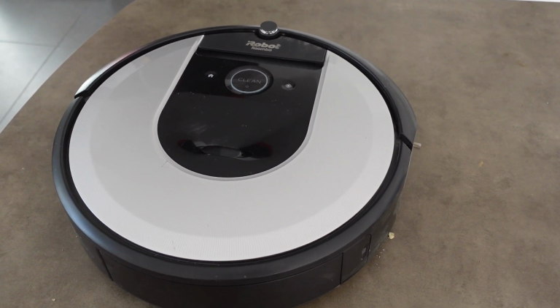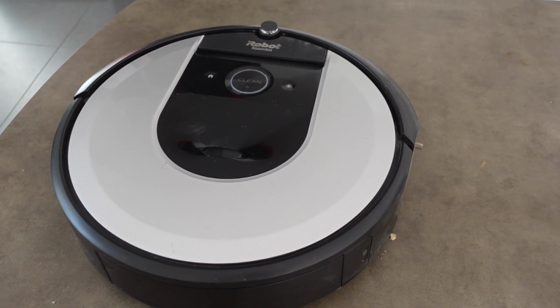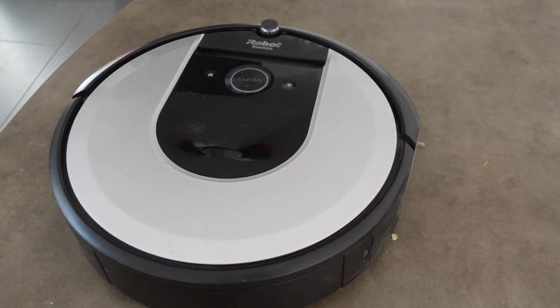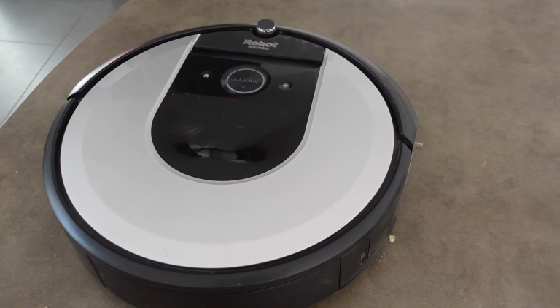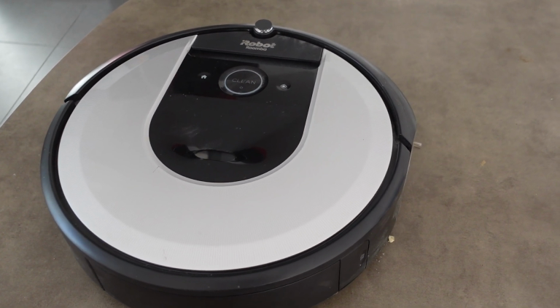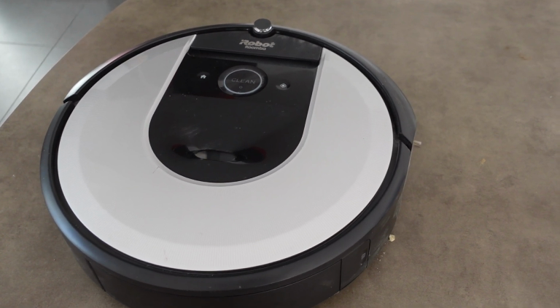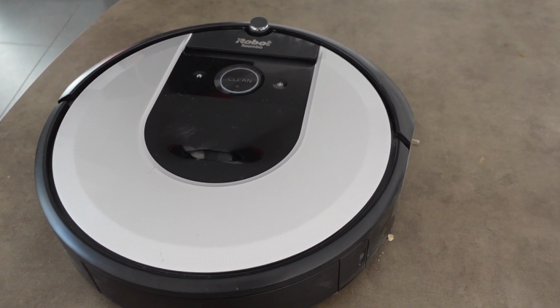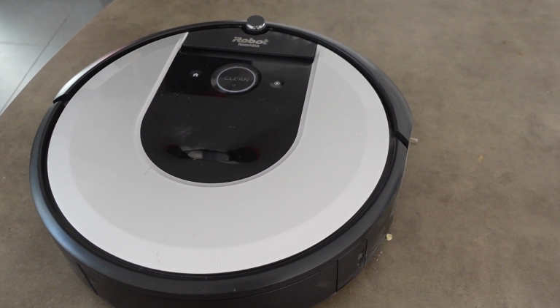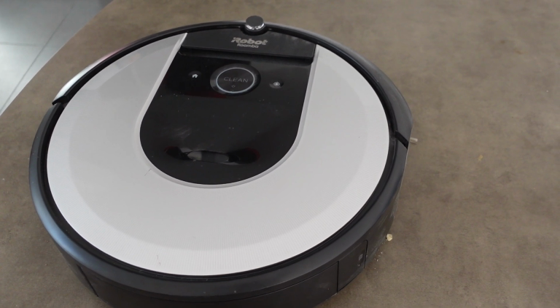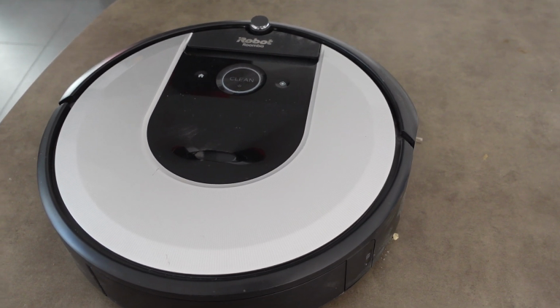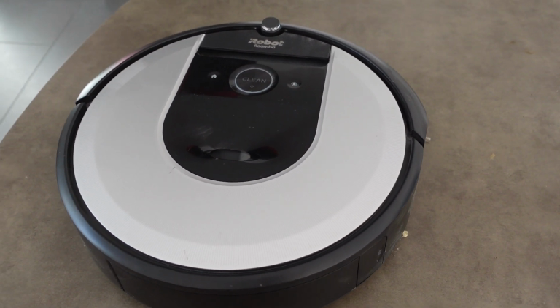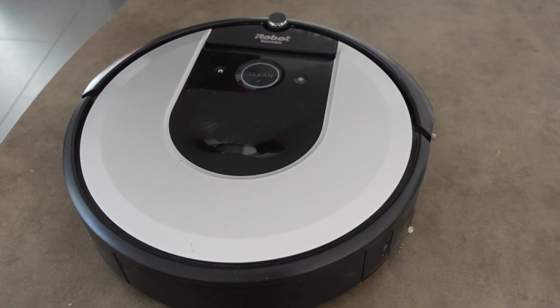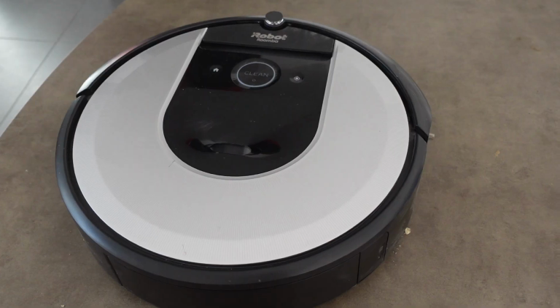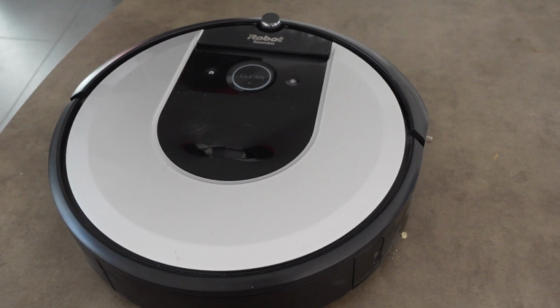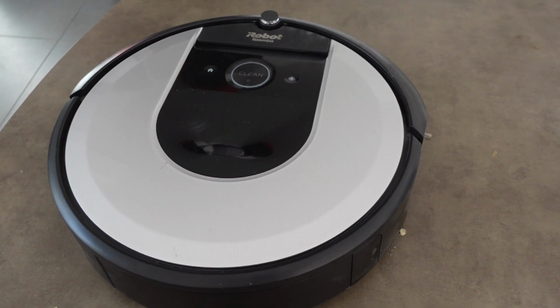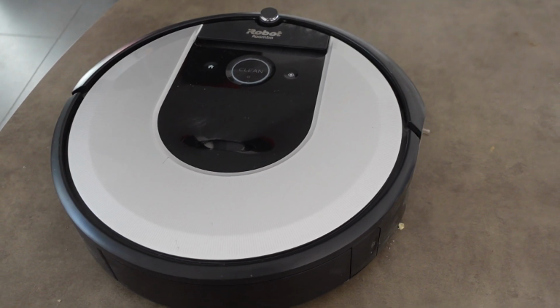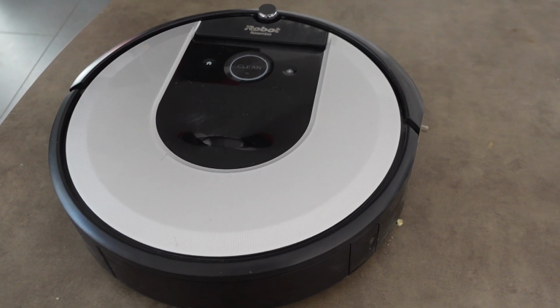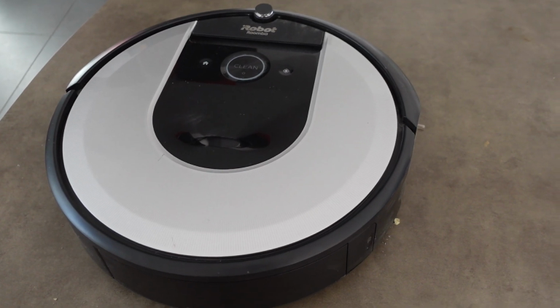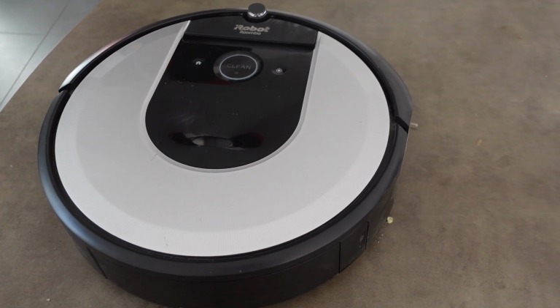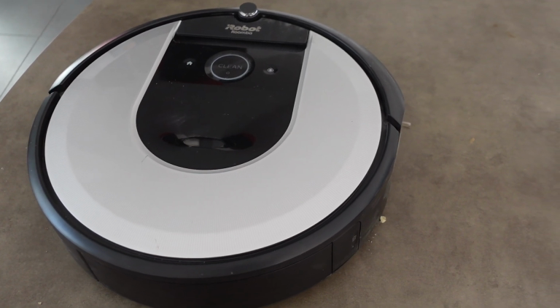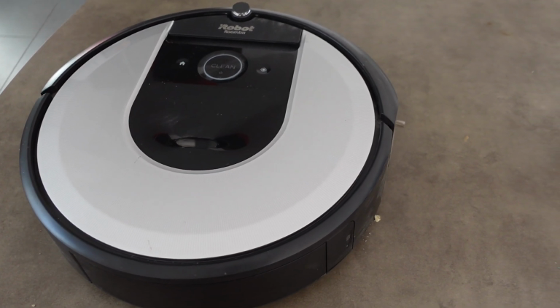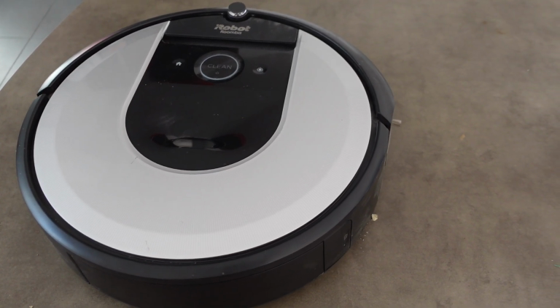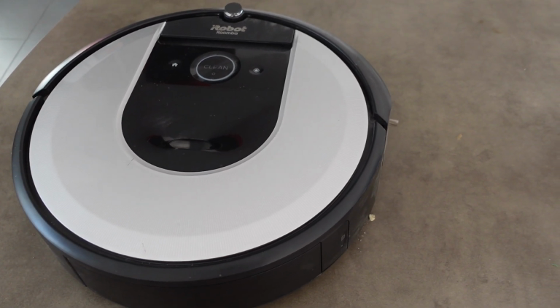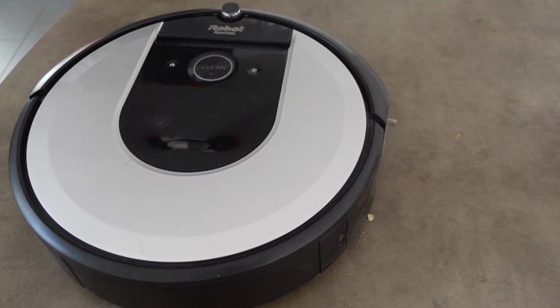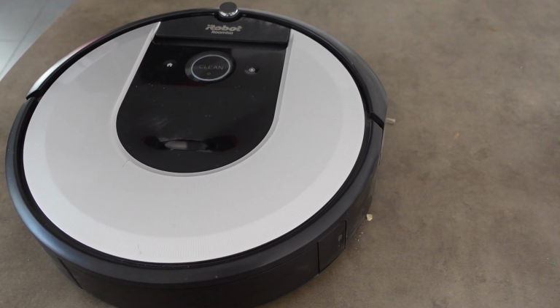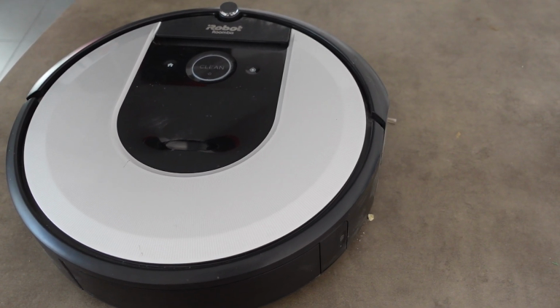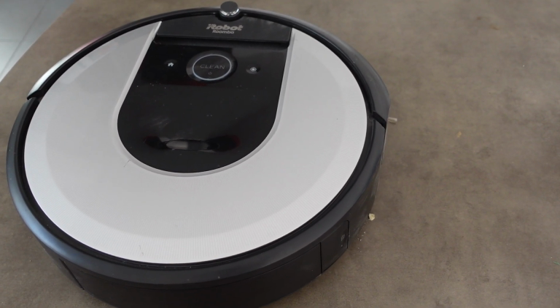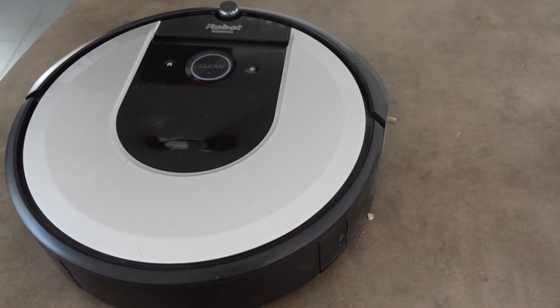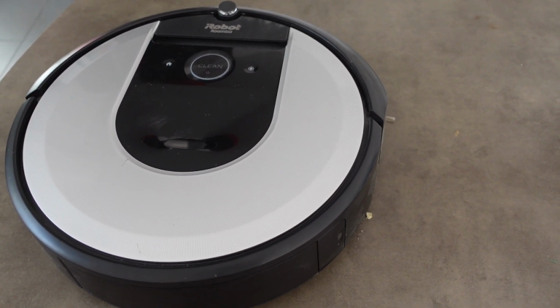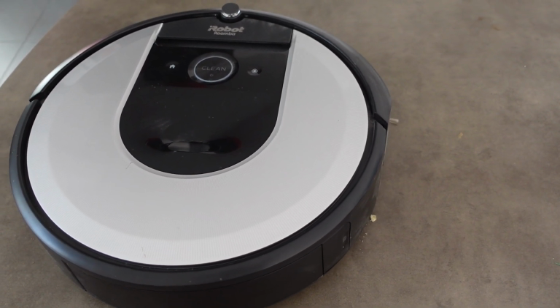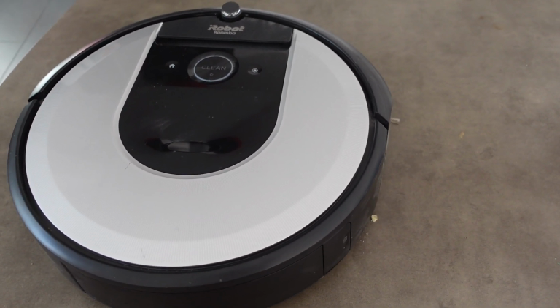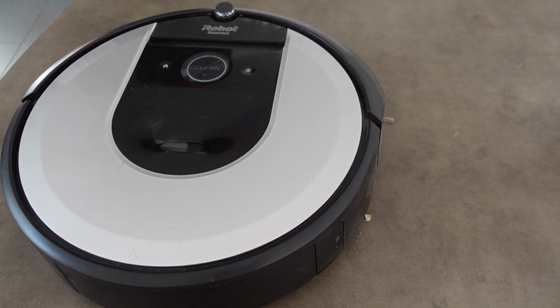Hey everybody, this is just a quick video to talk about what might be going on if the movement is abnormal on your Roomba.